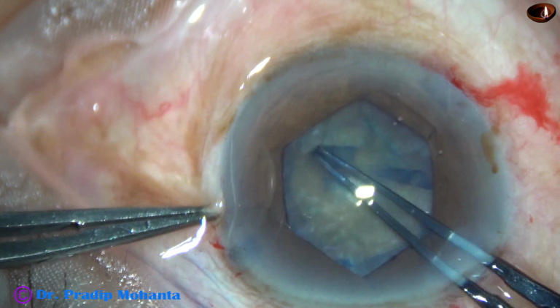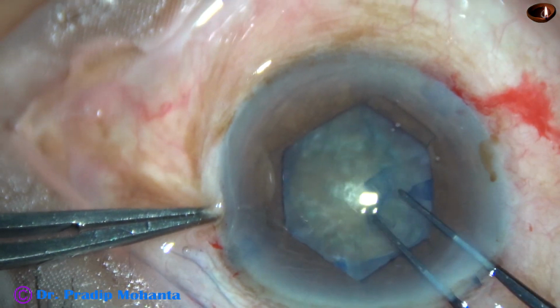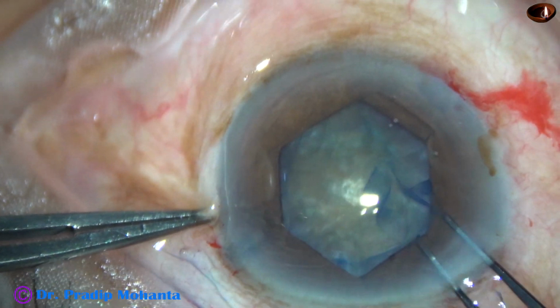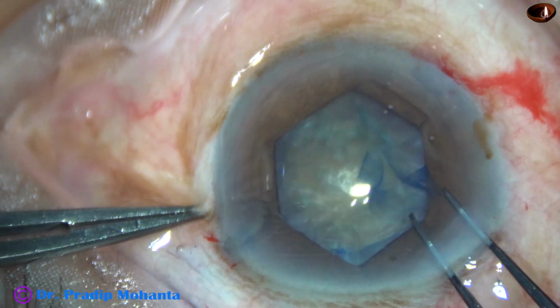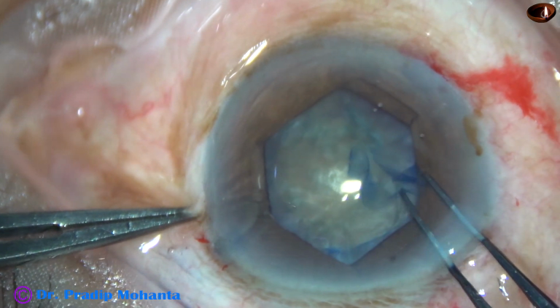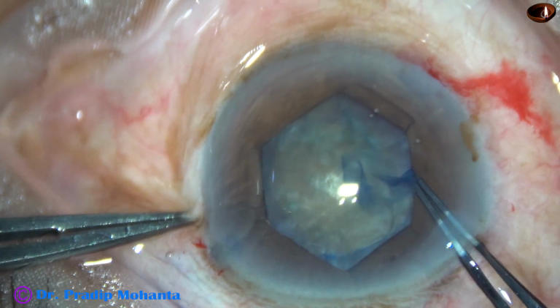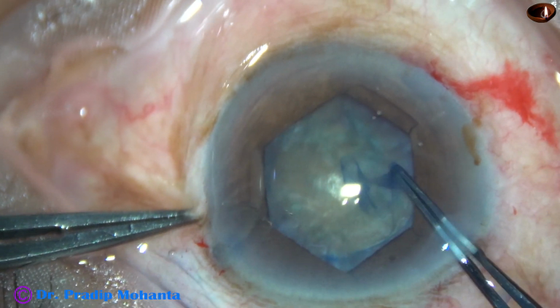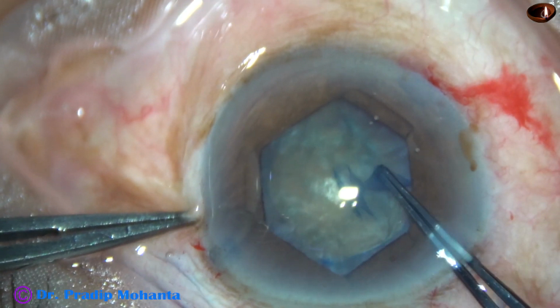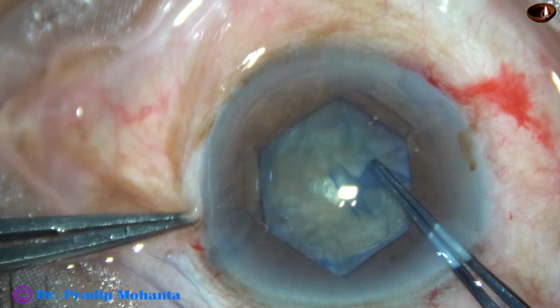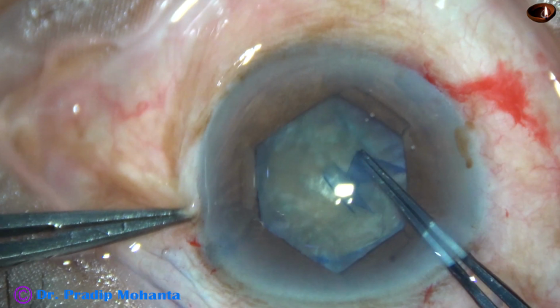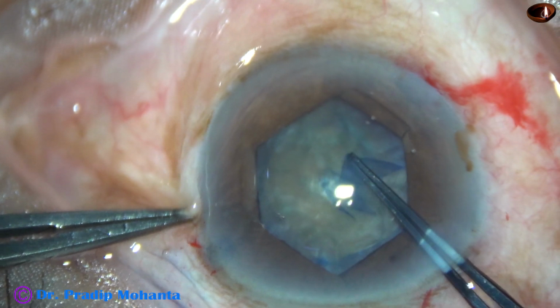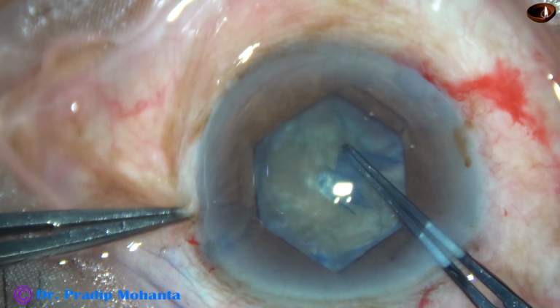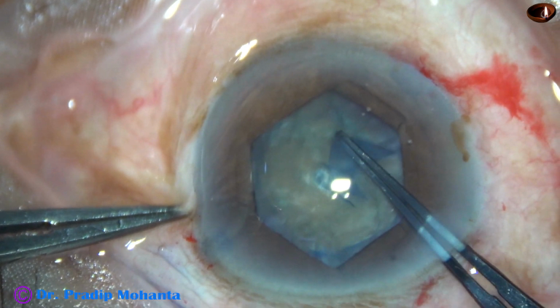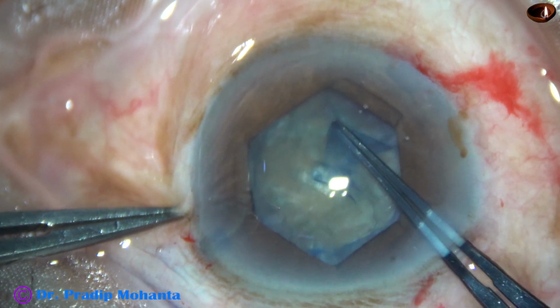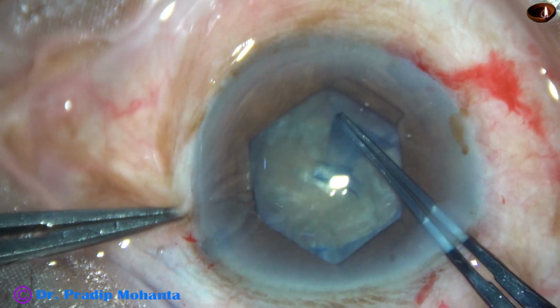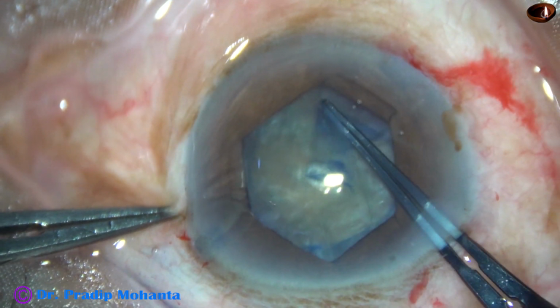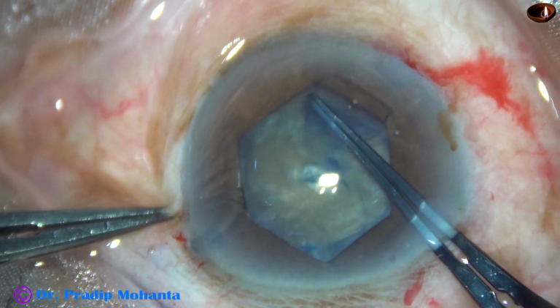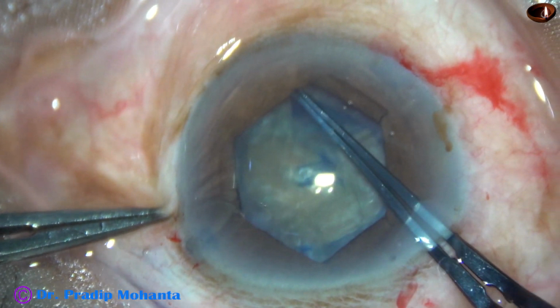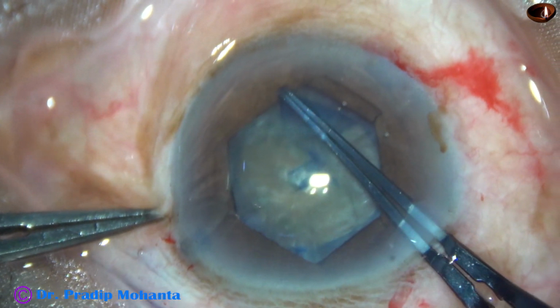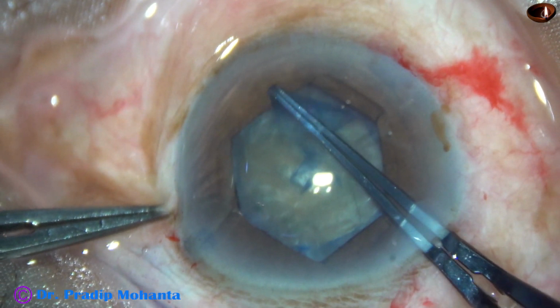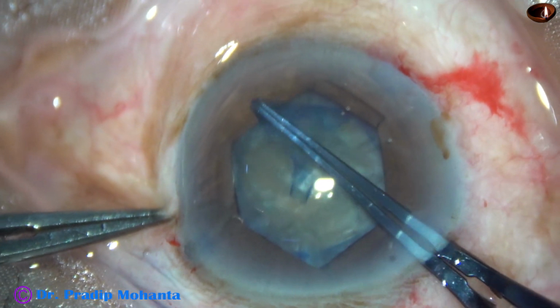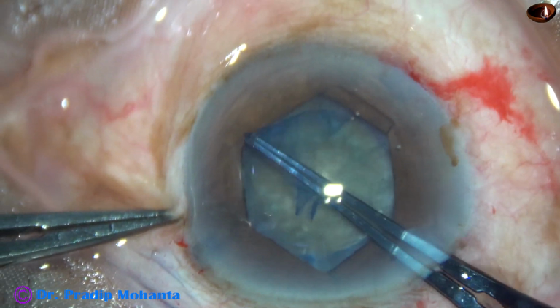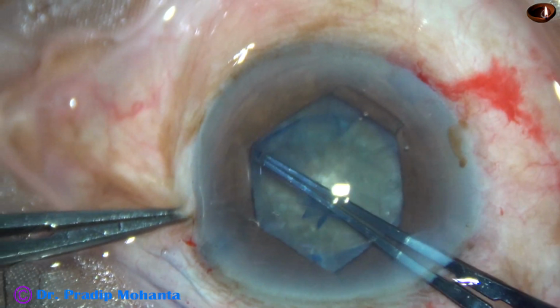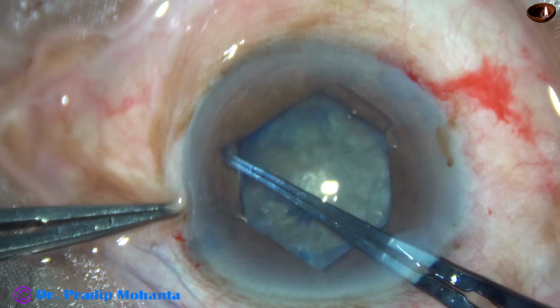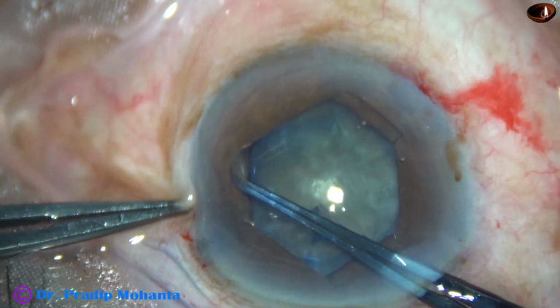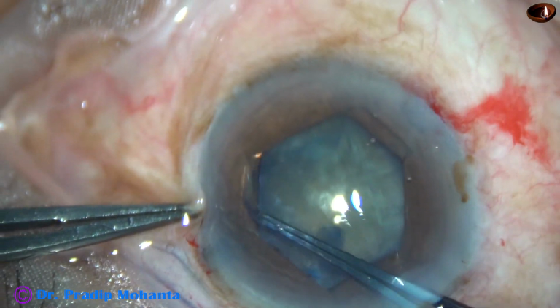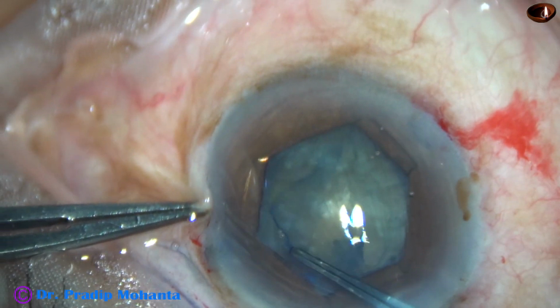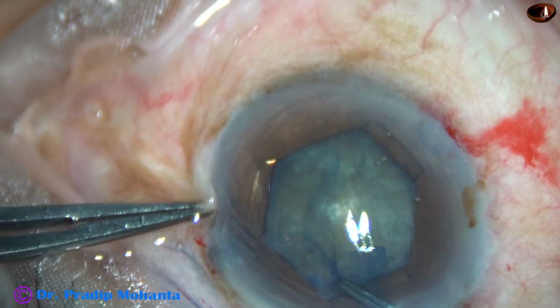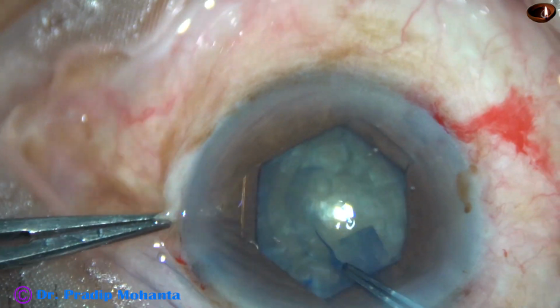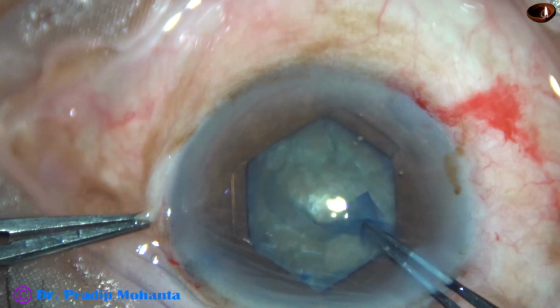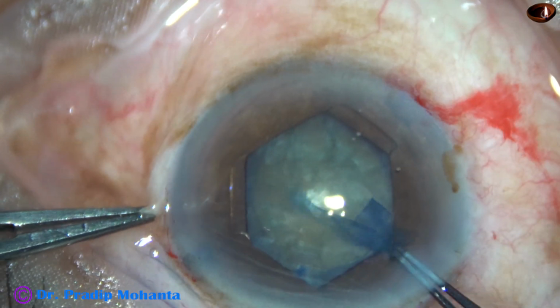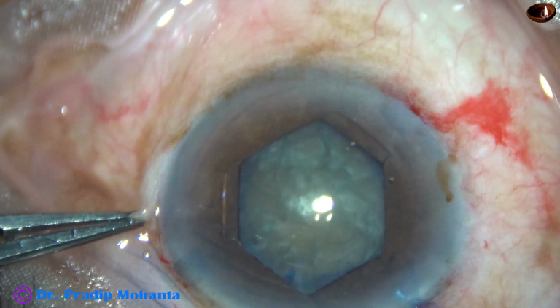Capsulorhexis is then completed. We get a capsulorhexis of about 5 mm.